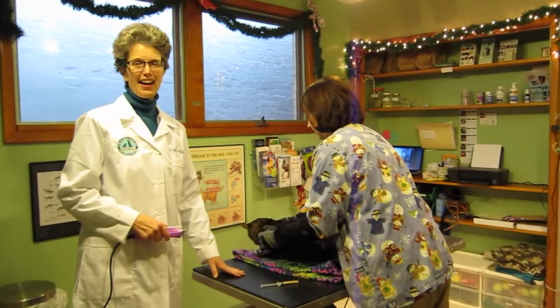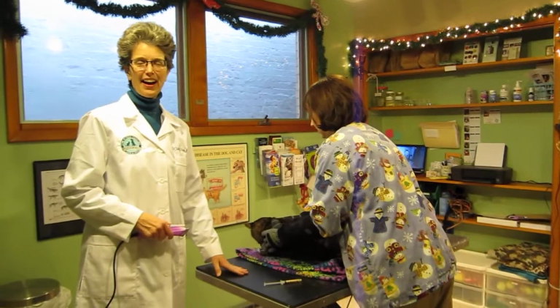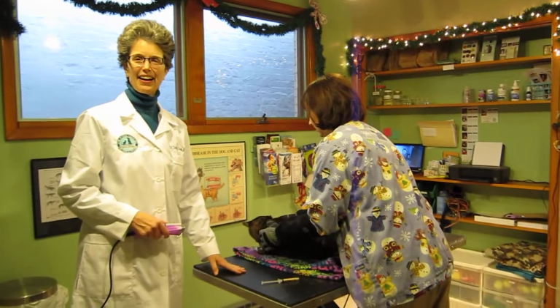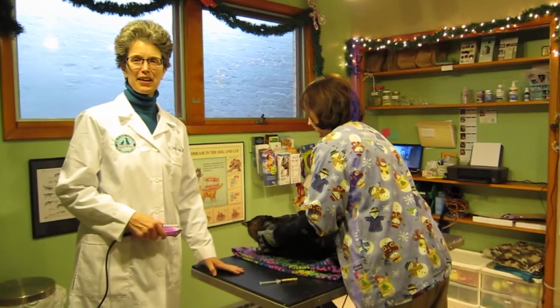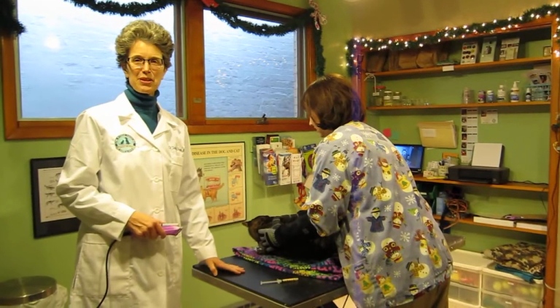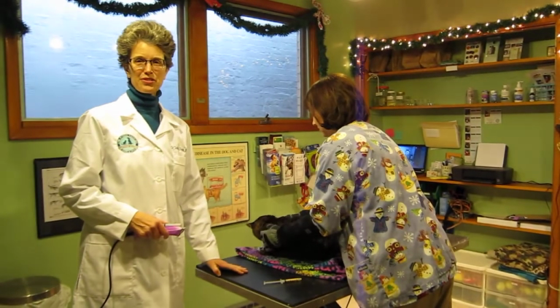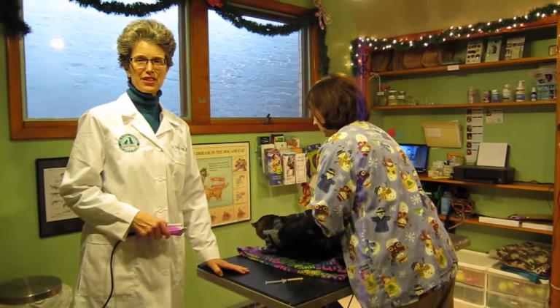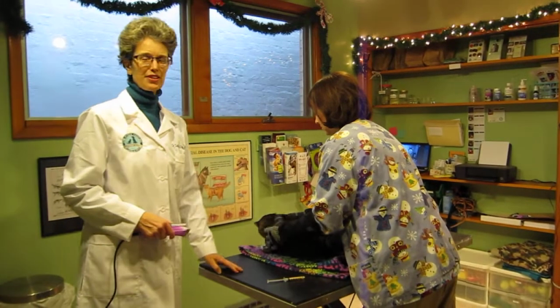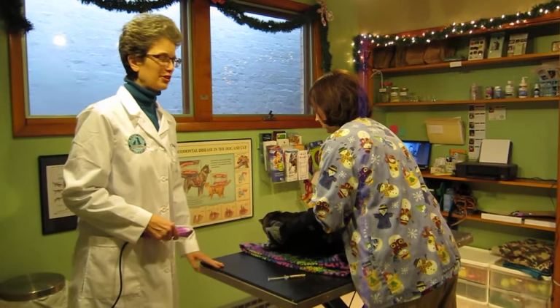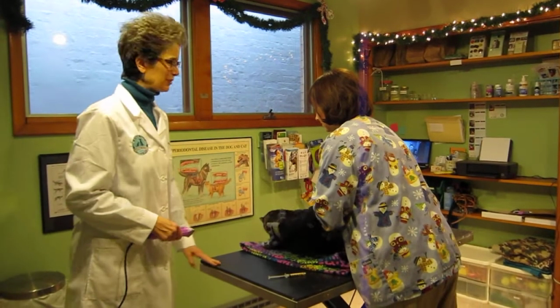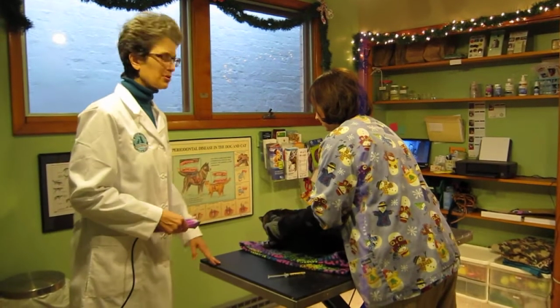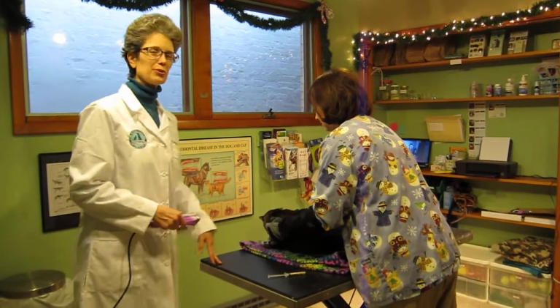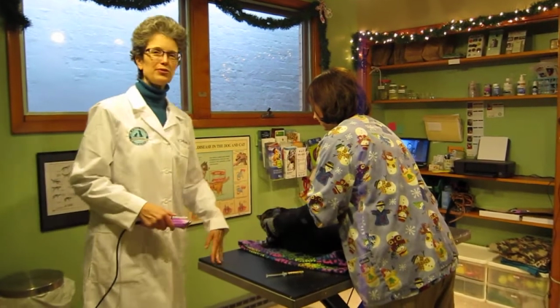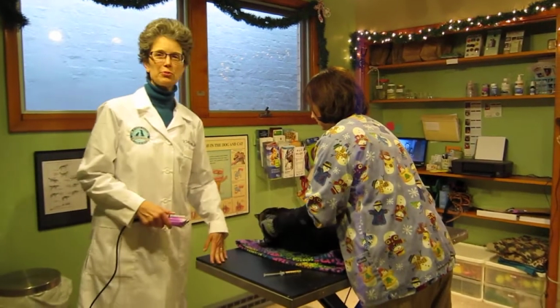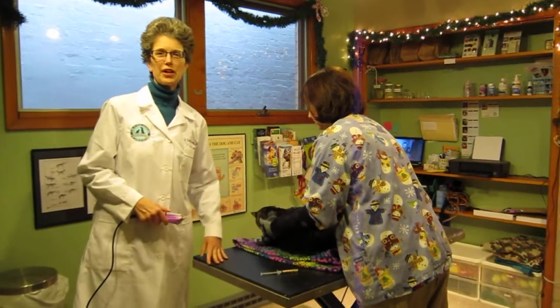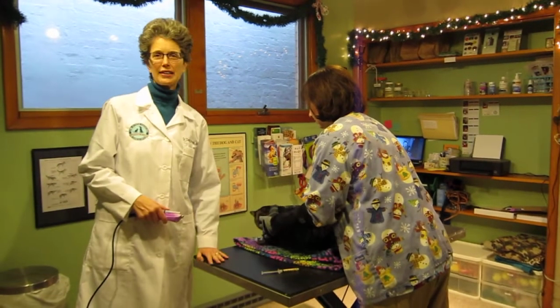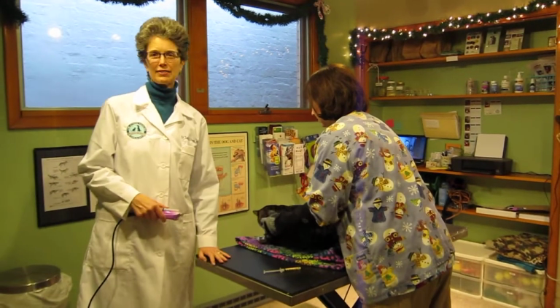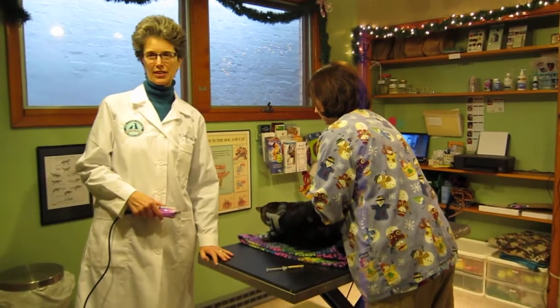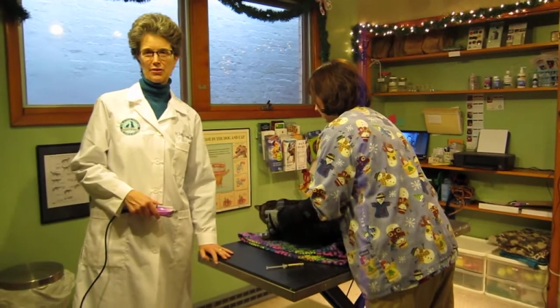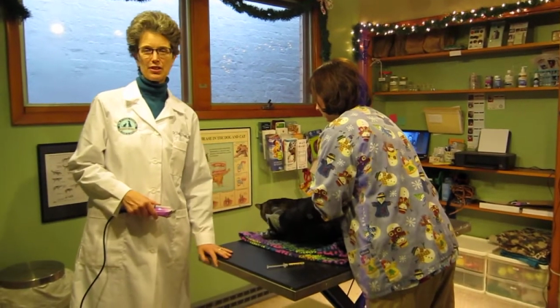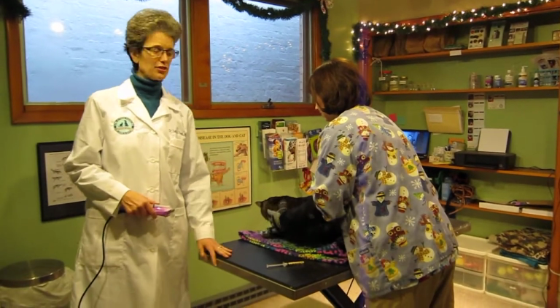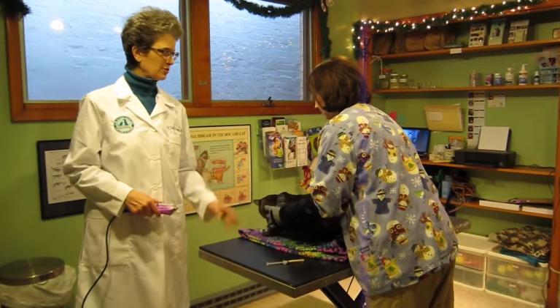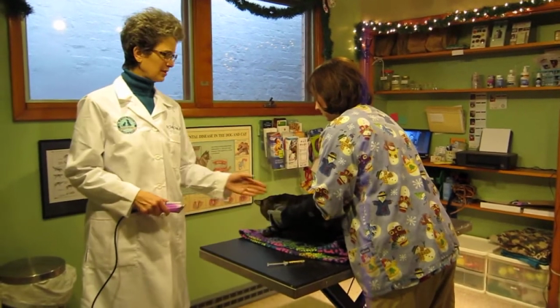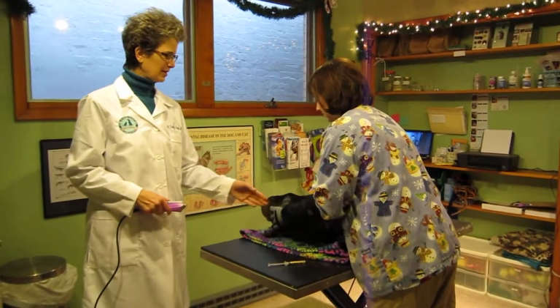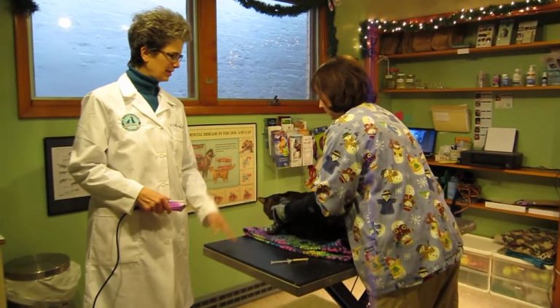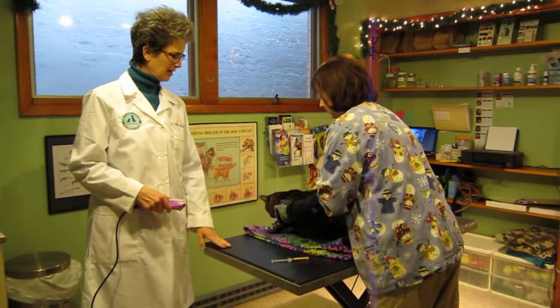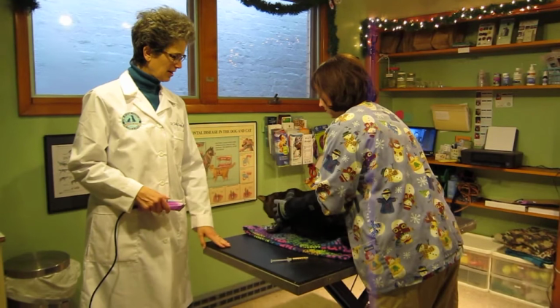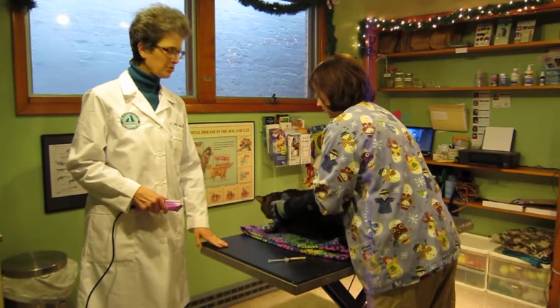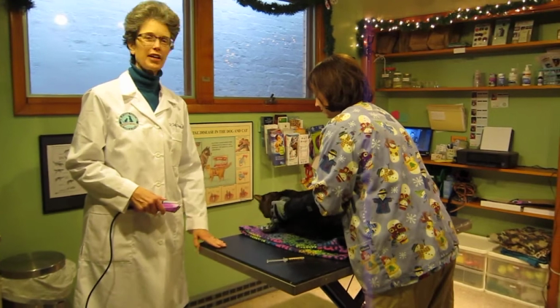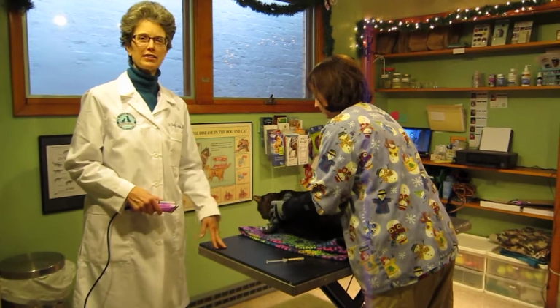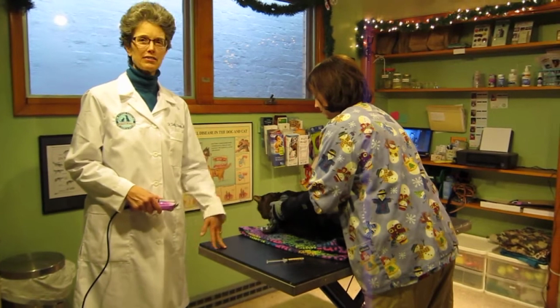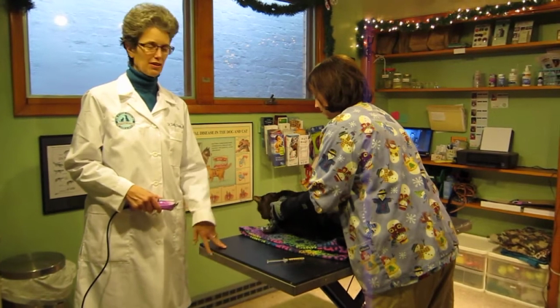Hi, I'm Dr. Sally Foote. We're doing a few more handling videos here using the Armor Hand gloves.